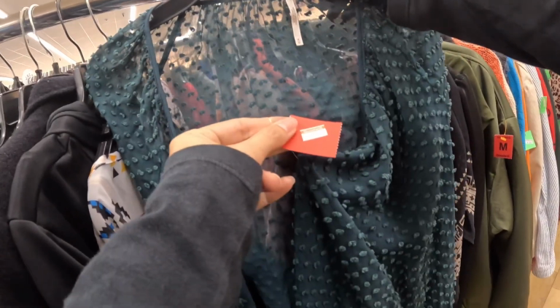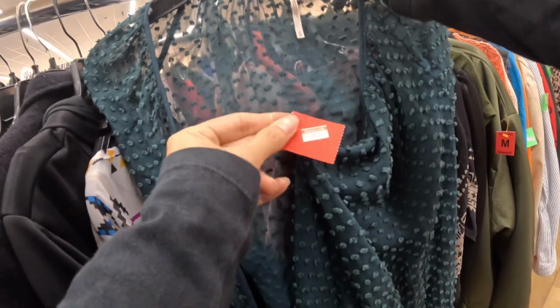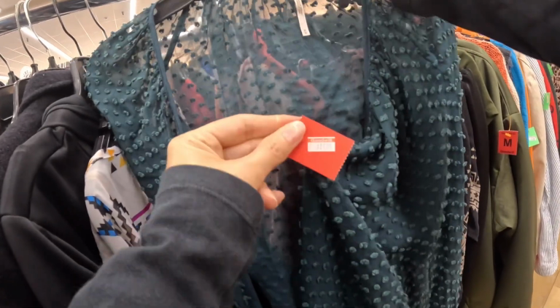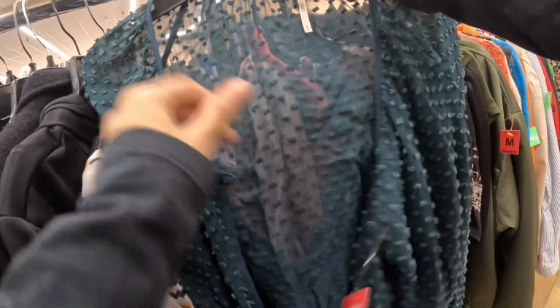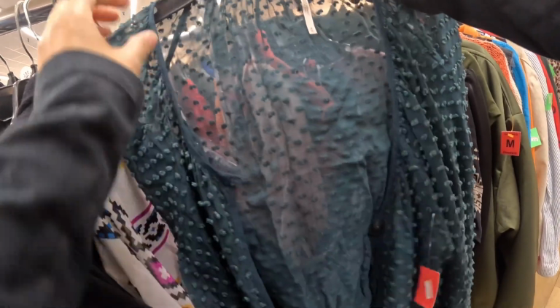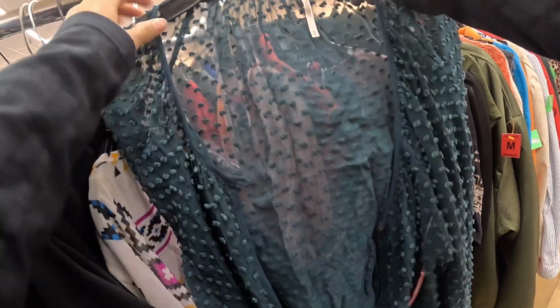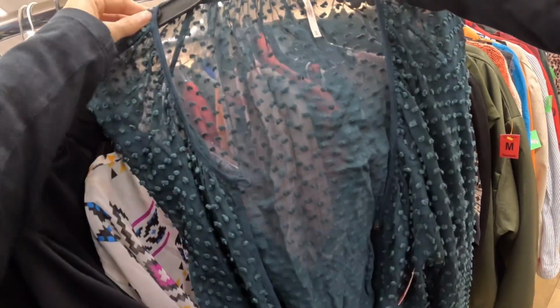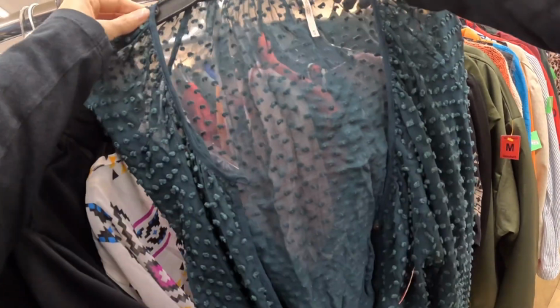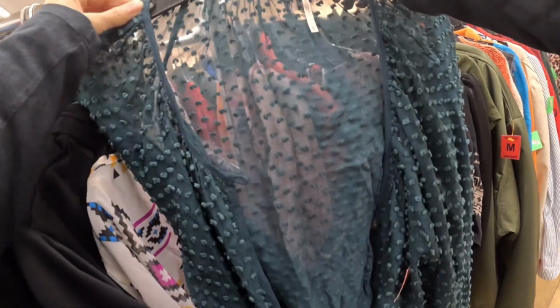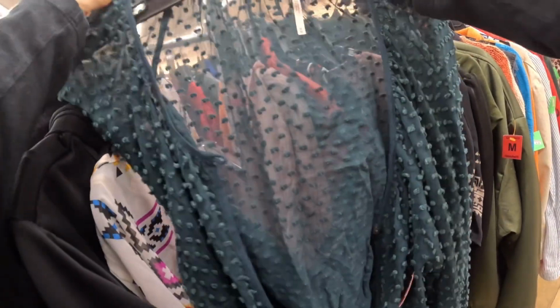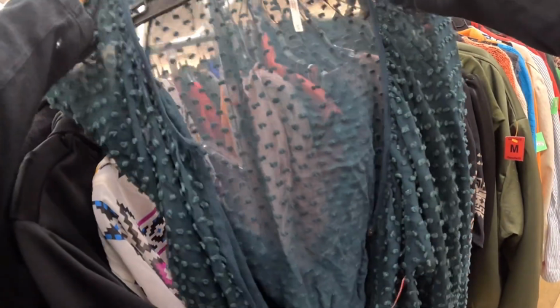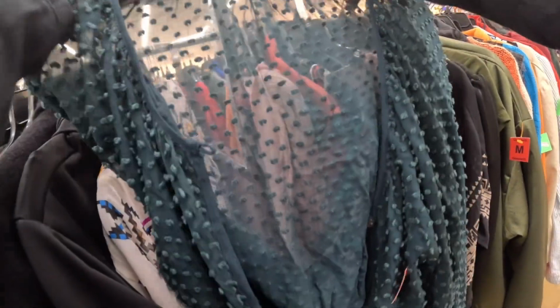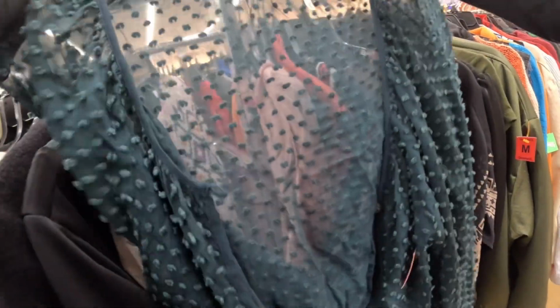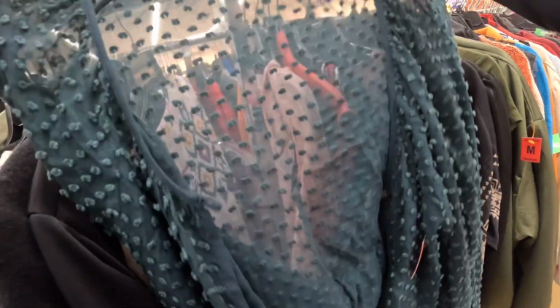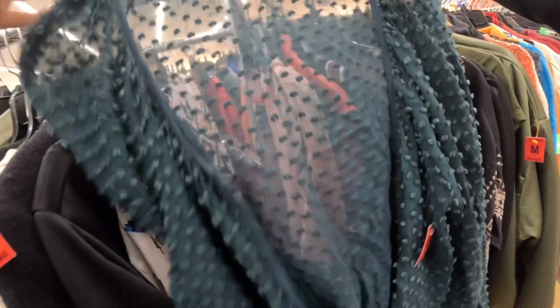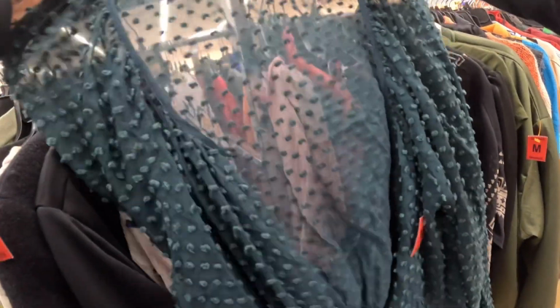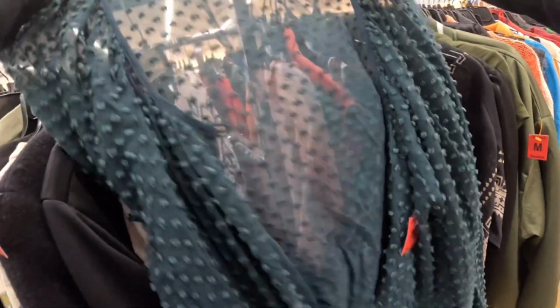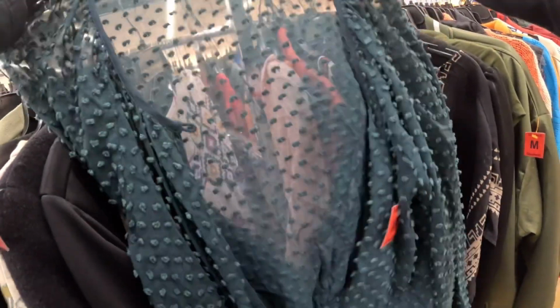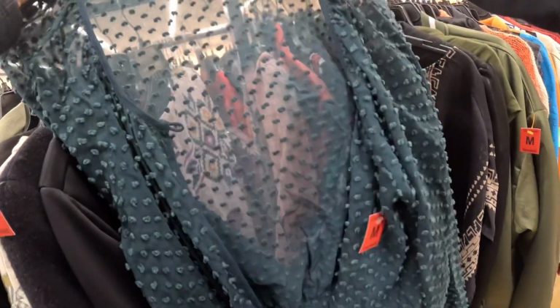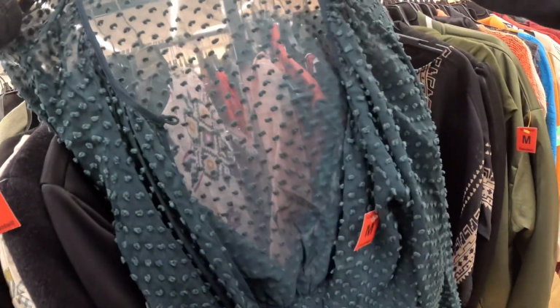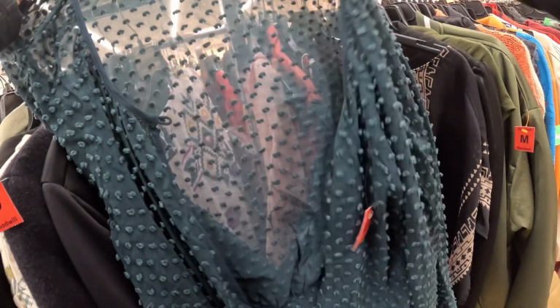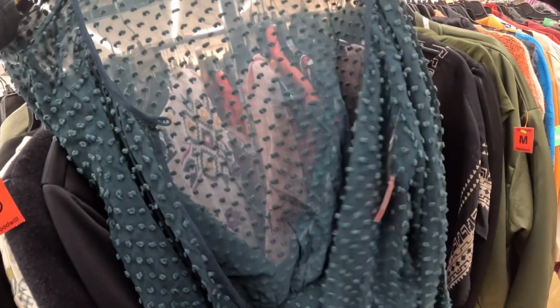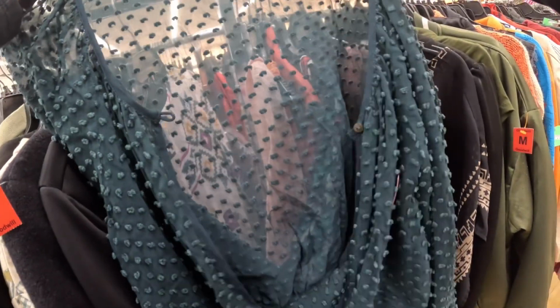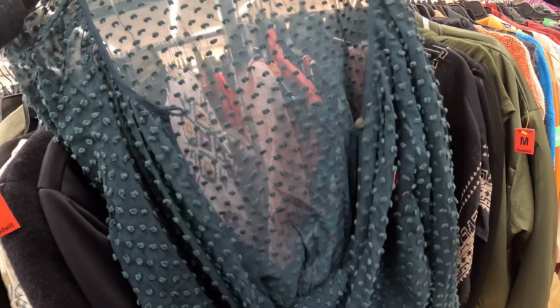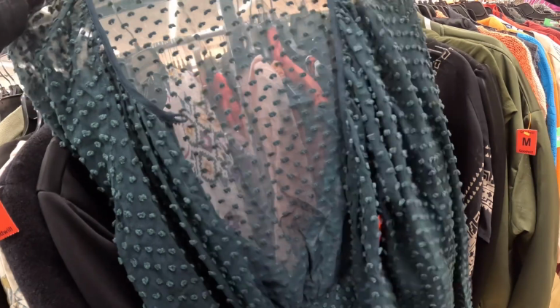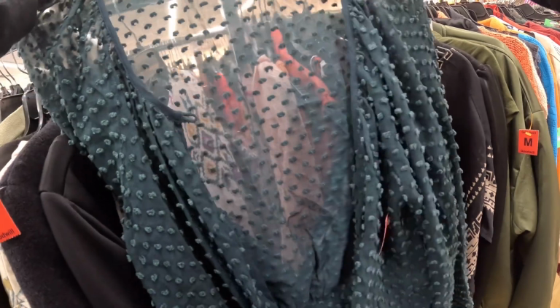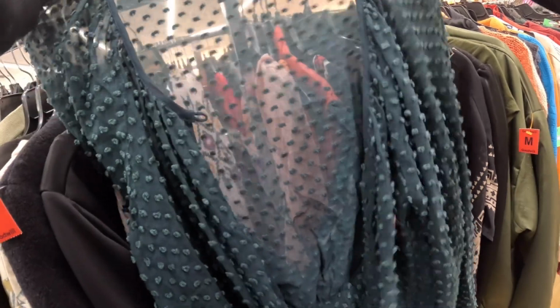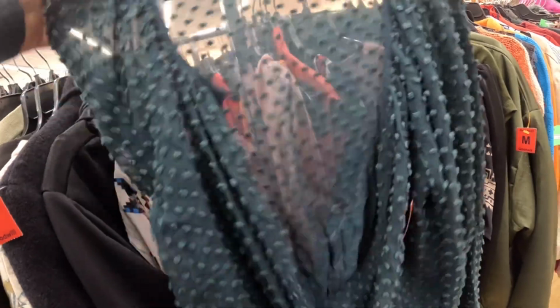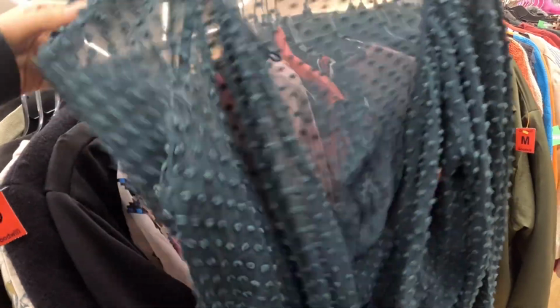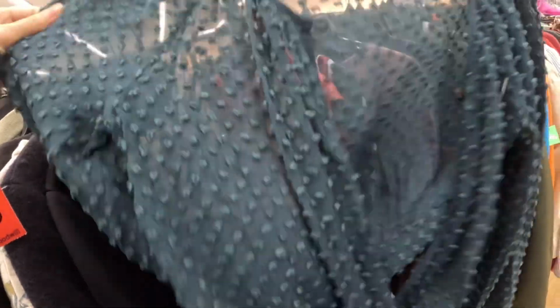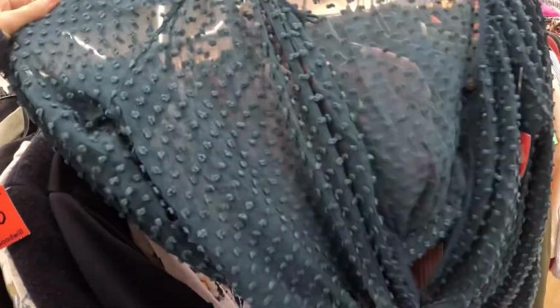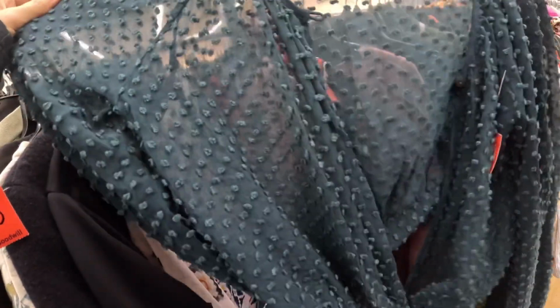I would love to pick up this Free People shirt, but not for $15.